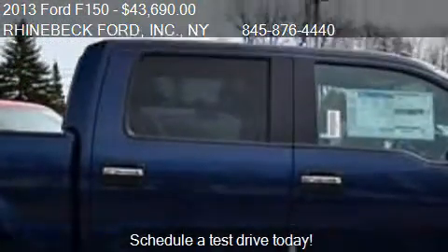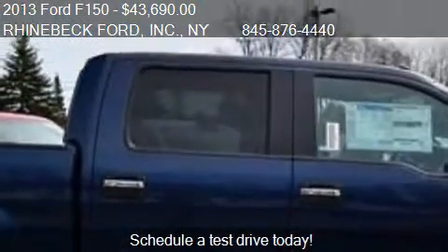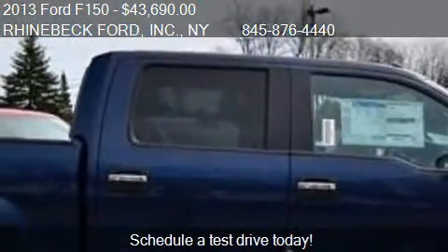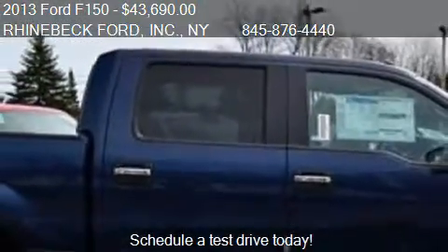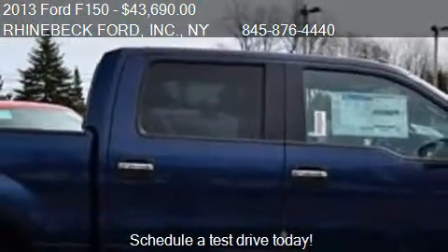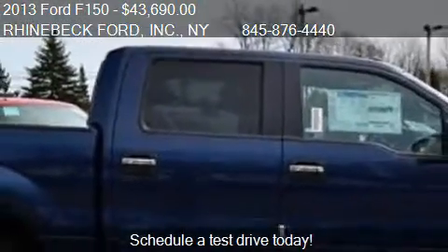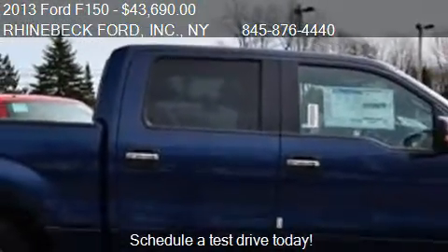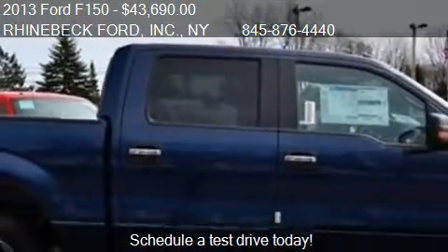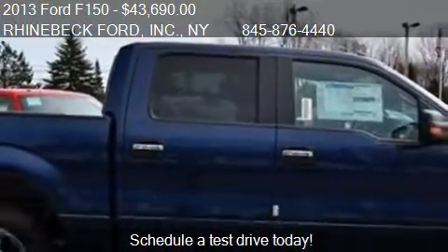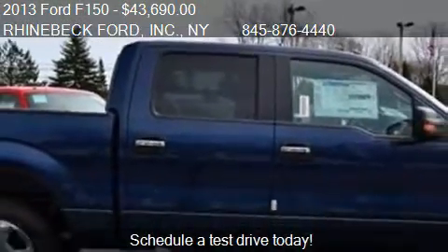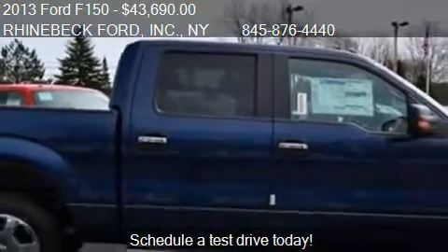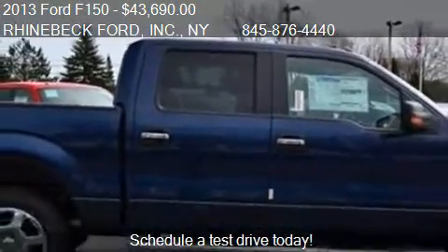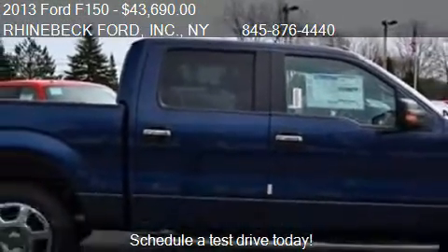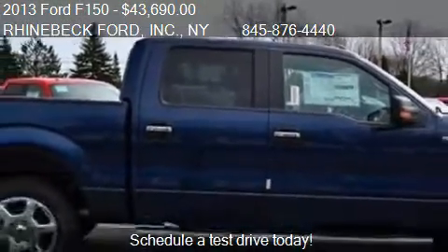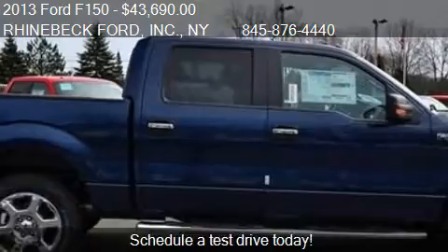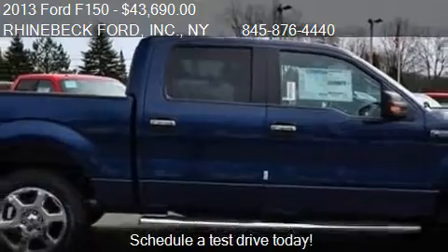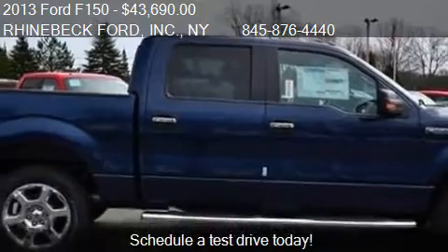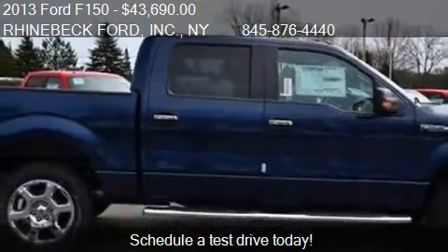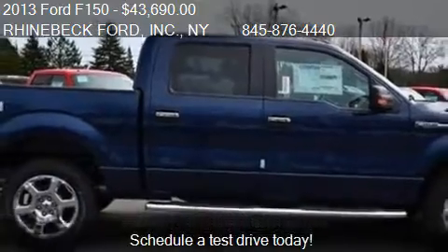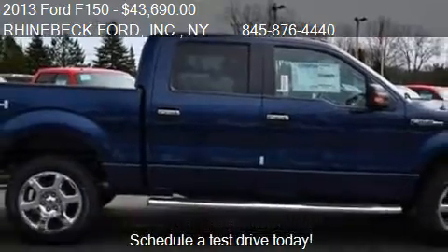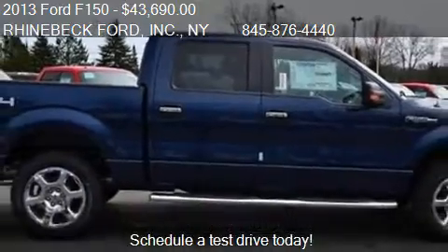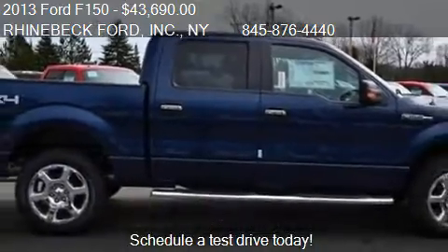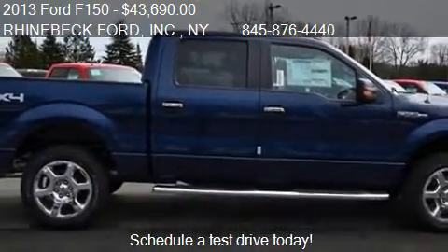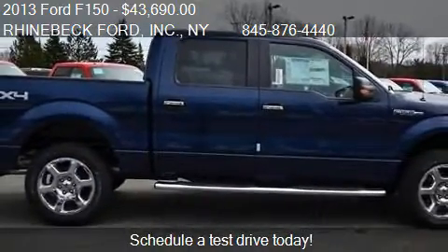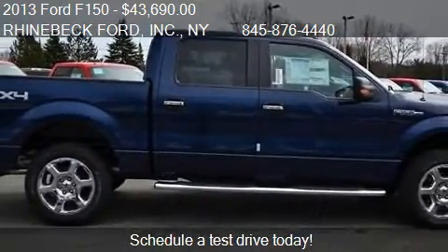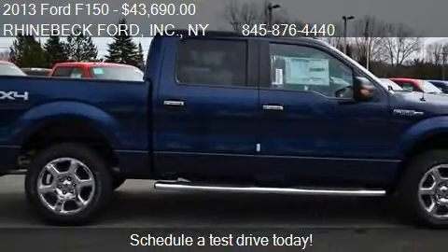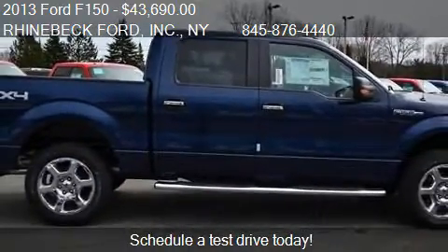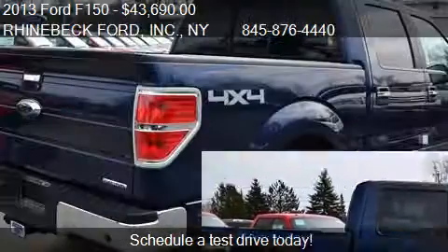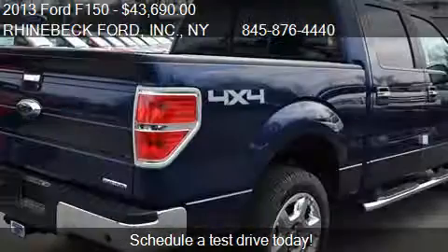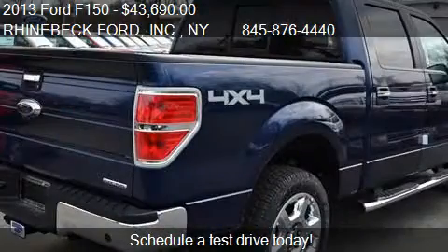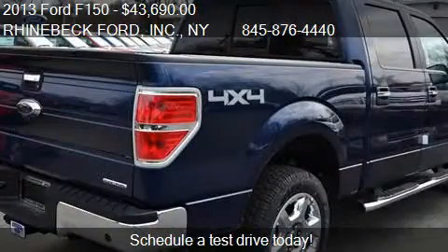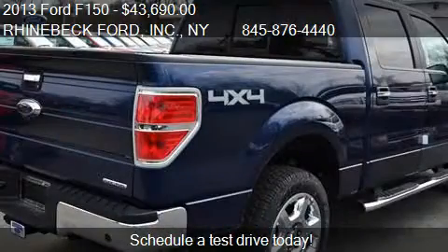This 2013 Ford F-150 has just over 21 miles.